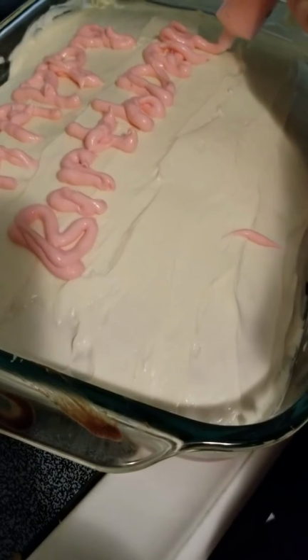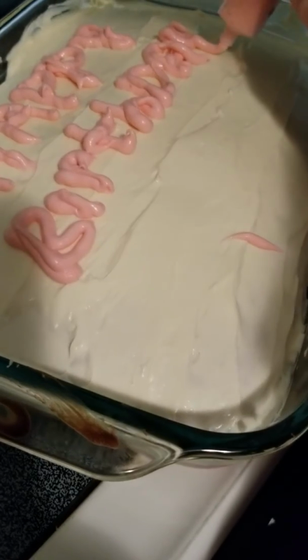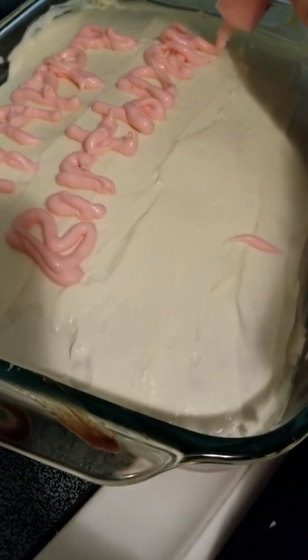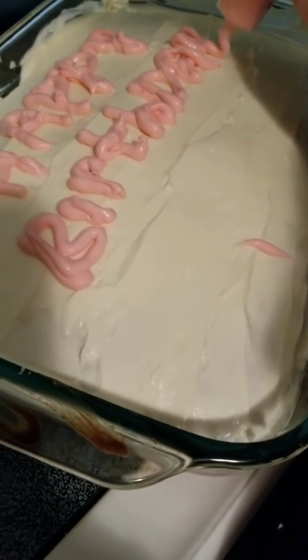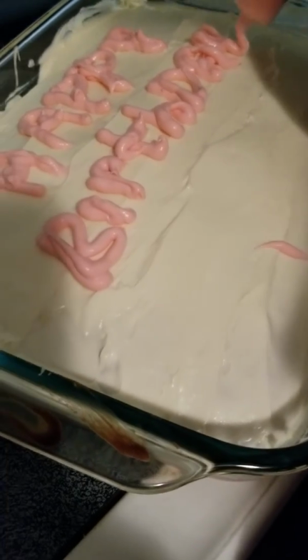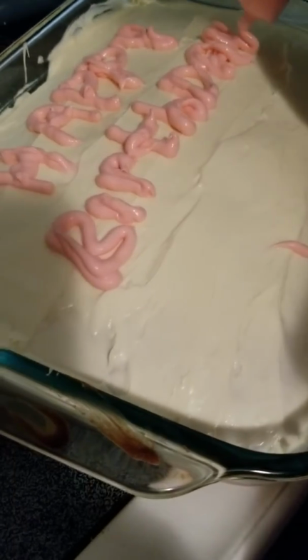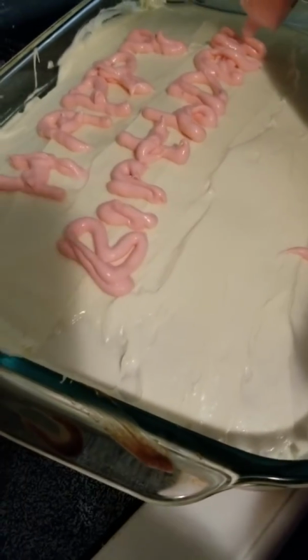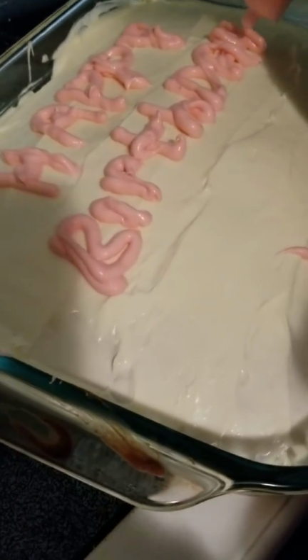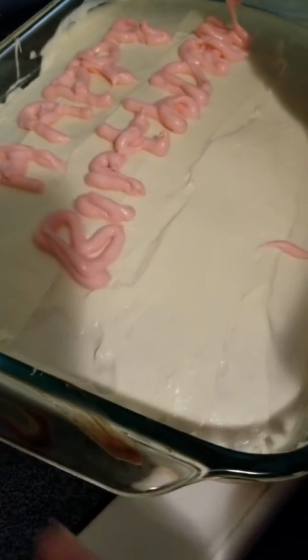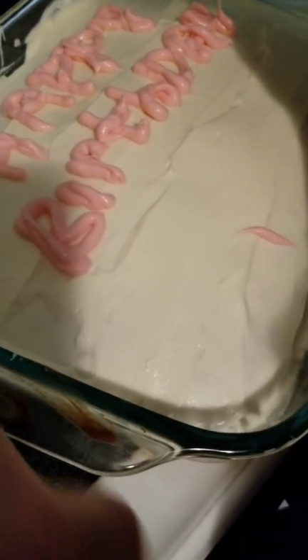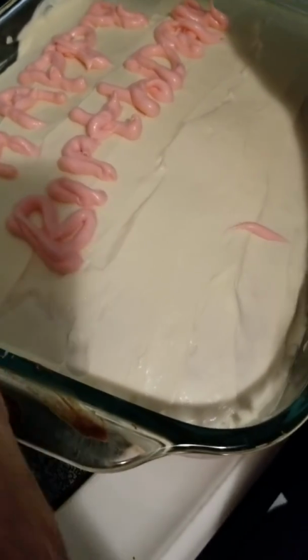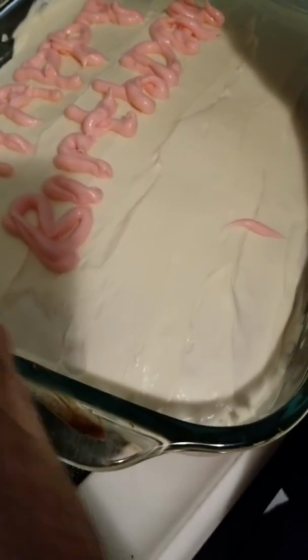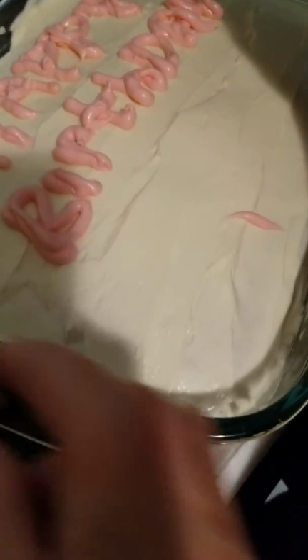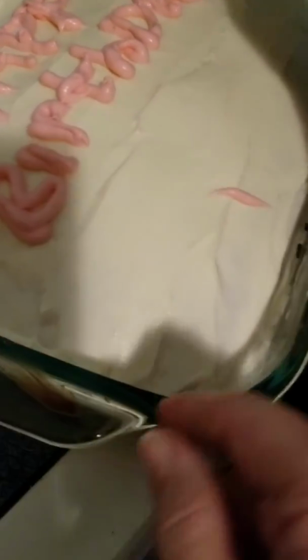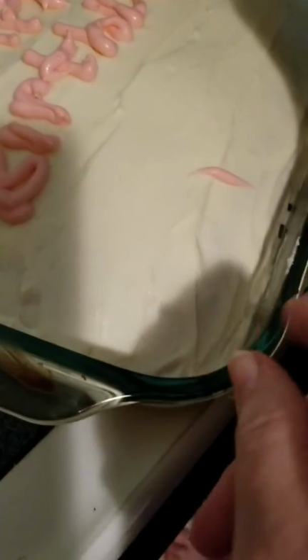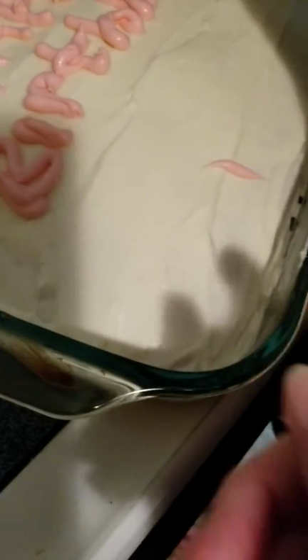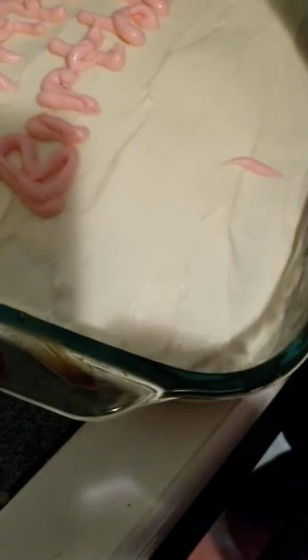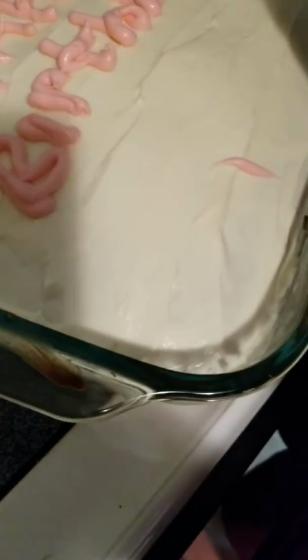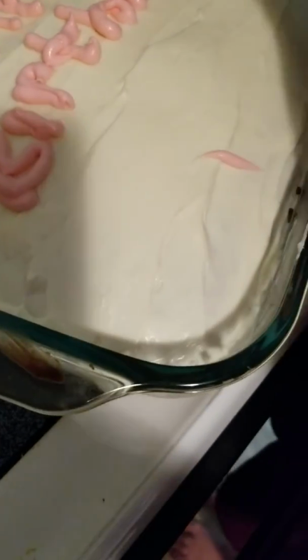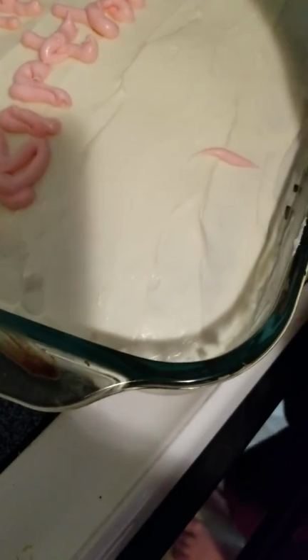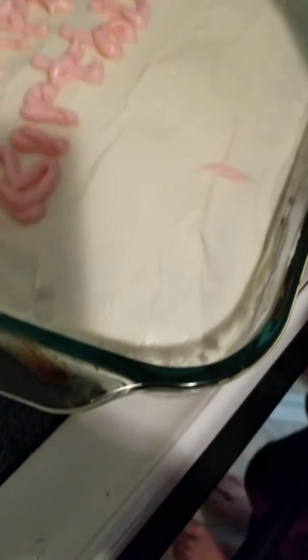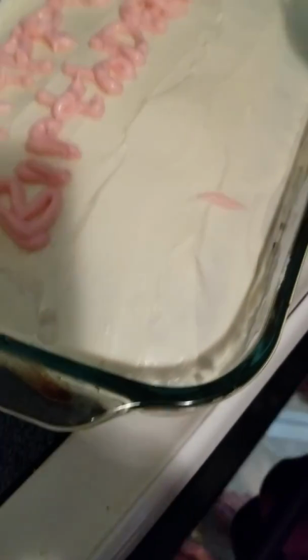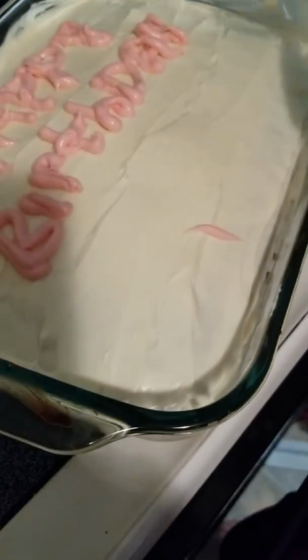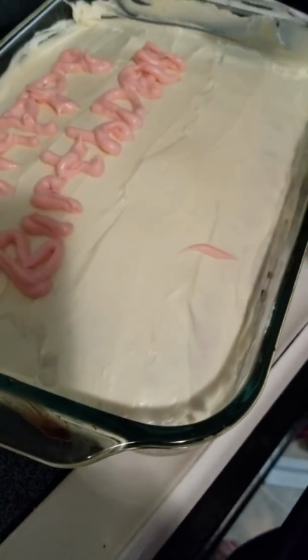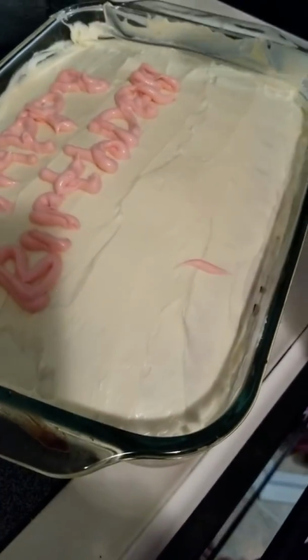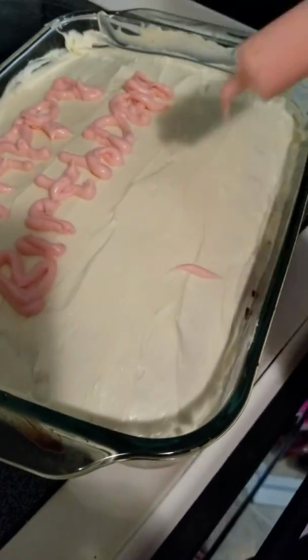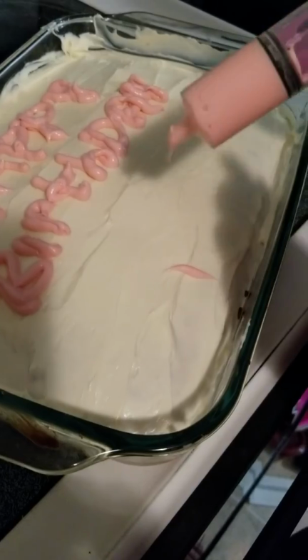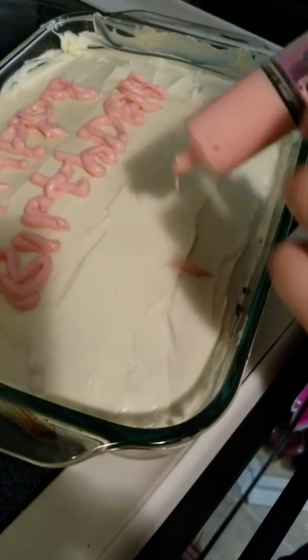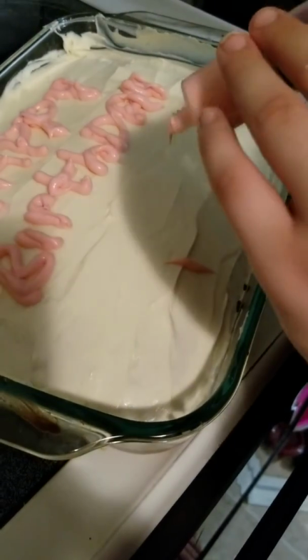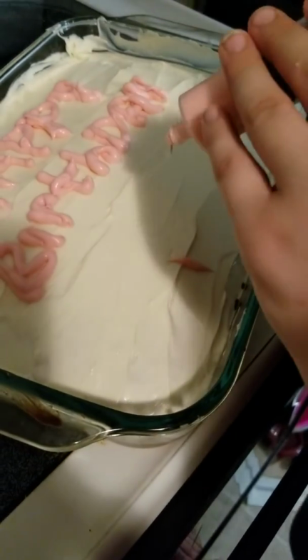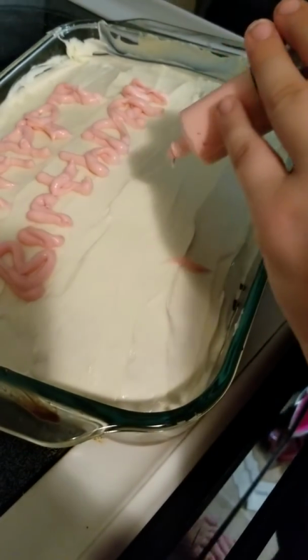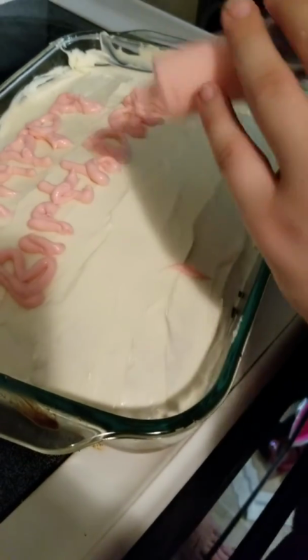And when you get done writing, go around the edge for a border. Yeah, that's what I was doing. Alrighty, it's looking good!